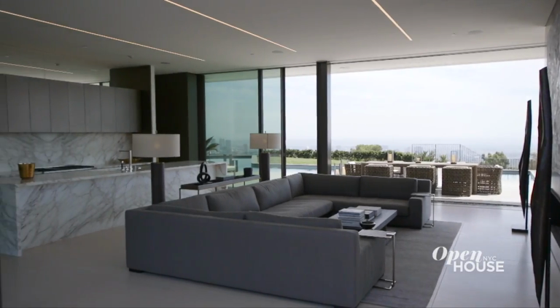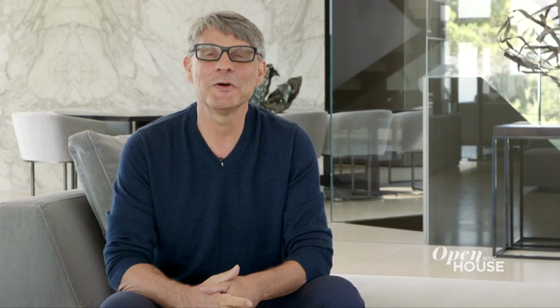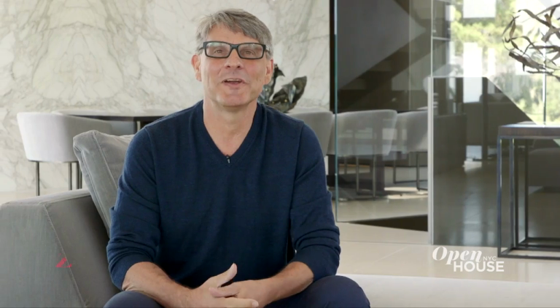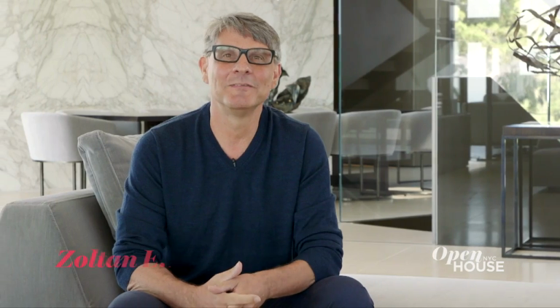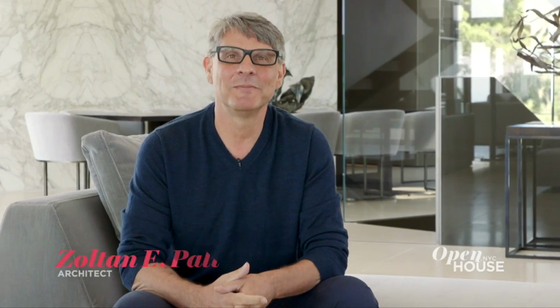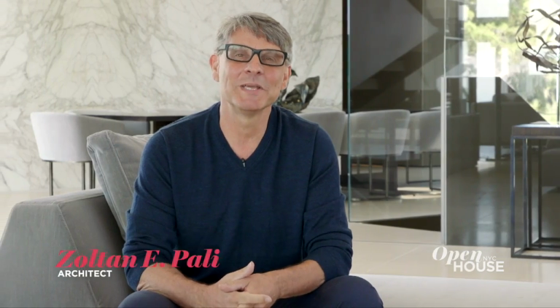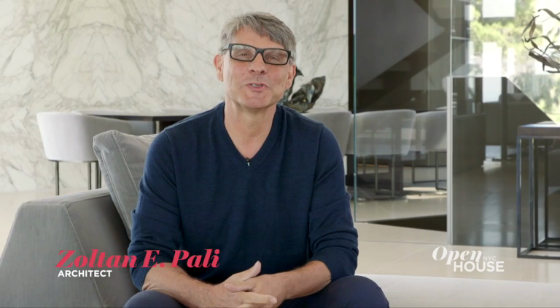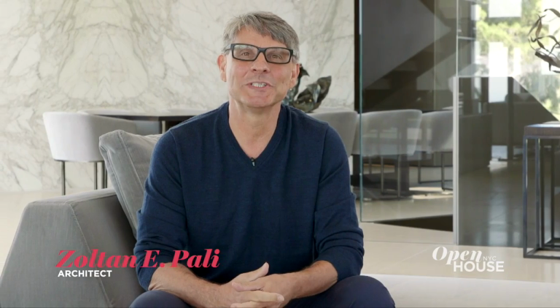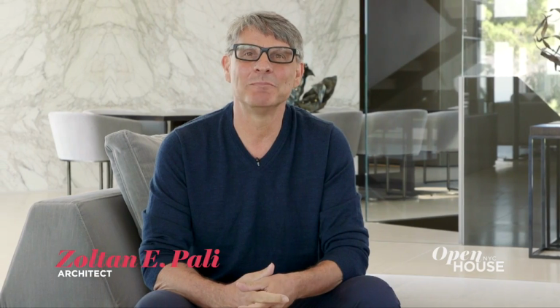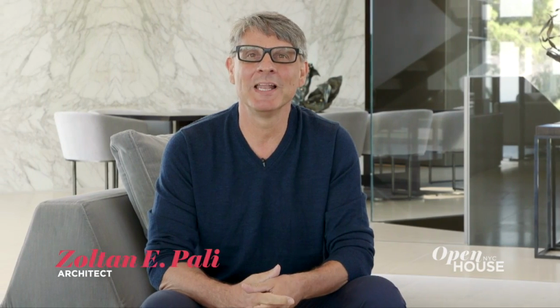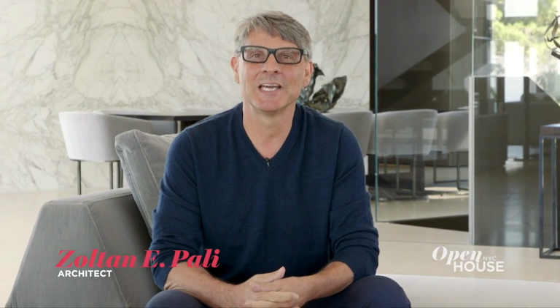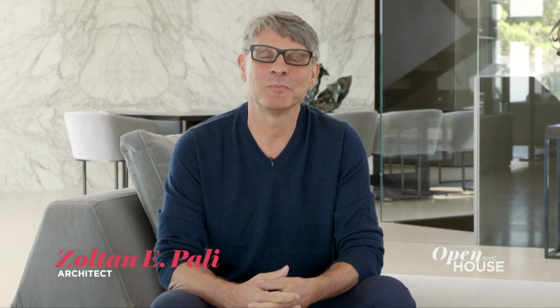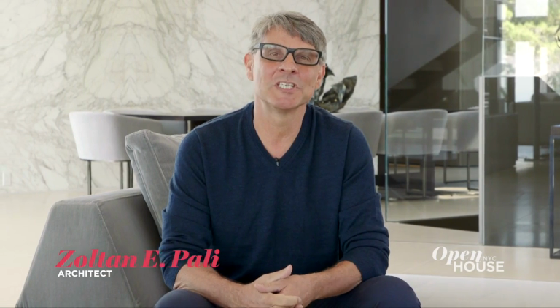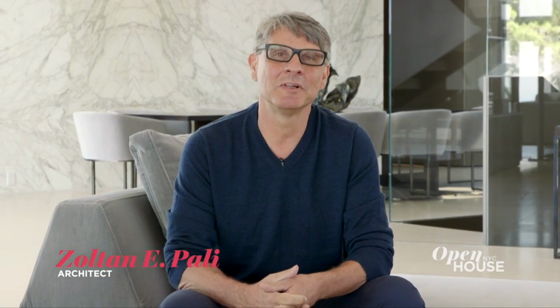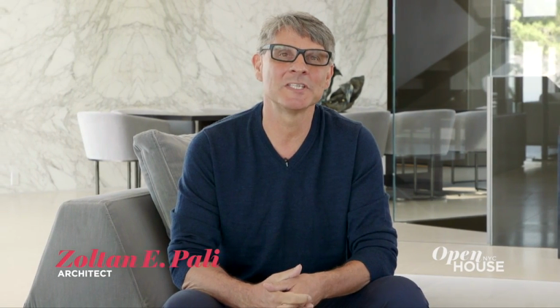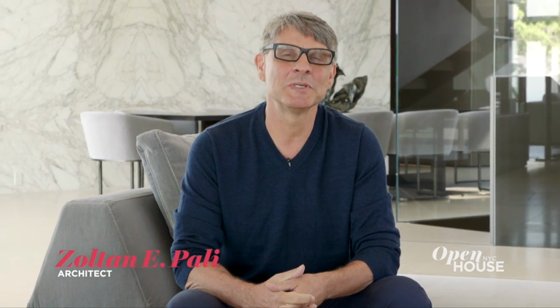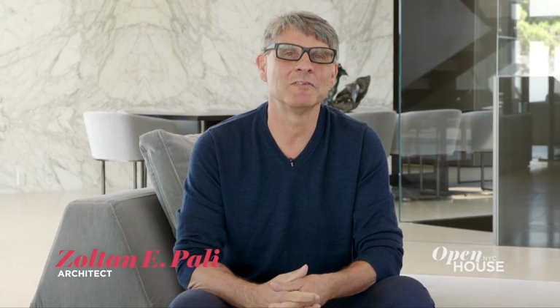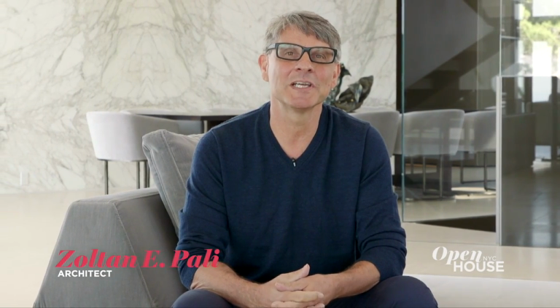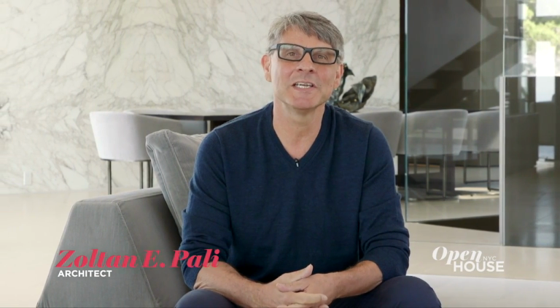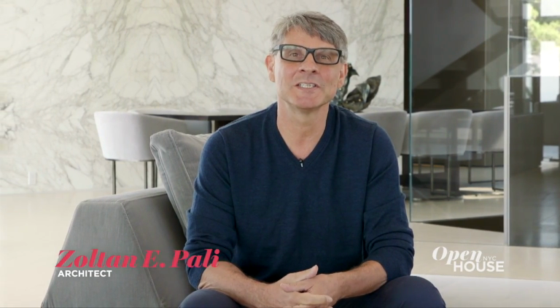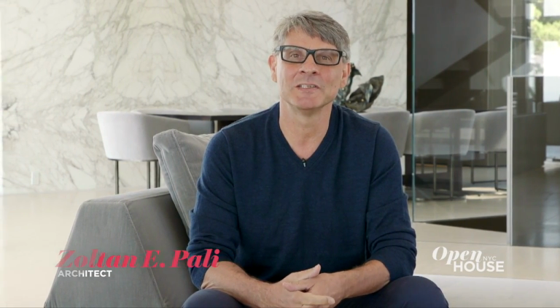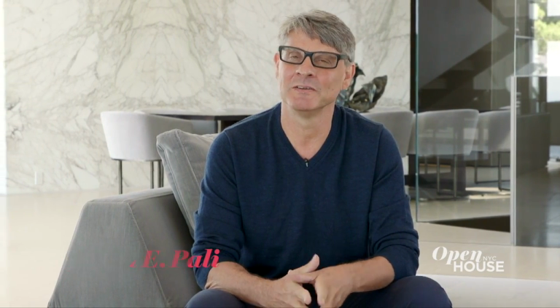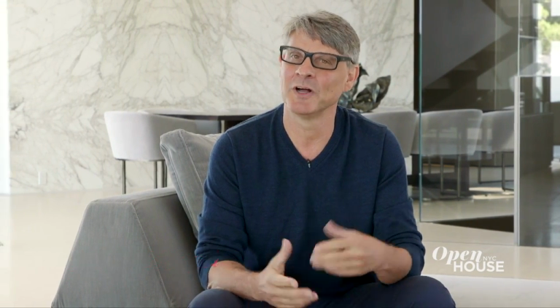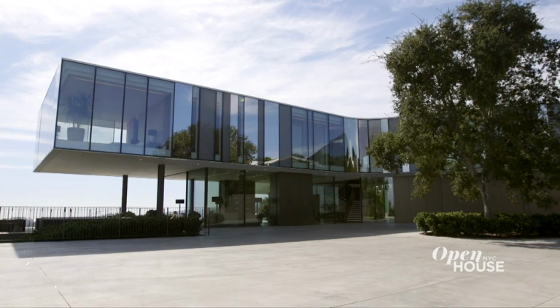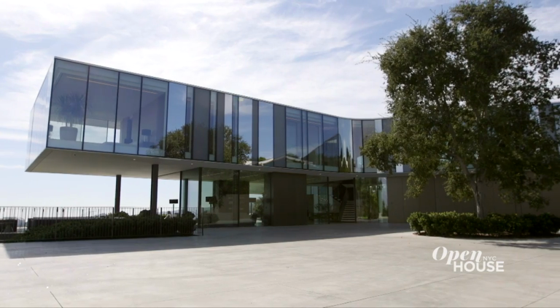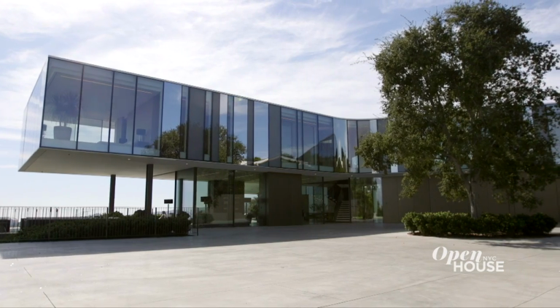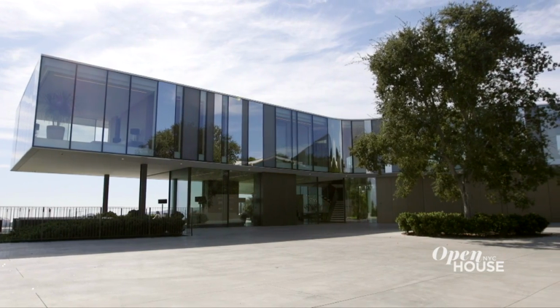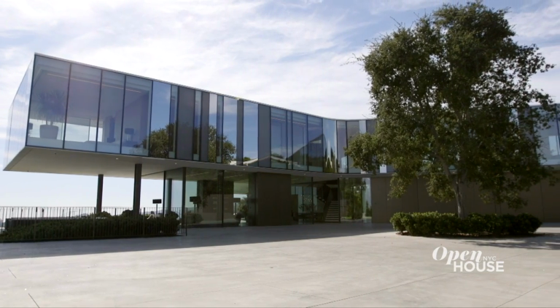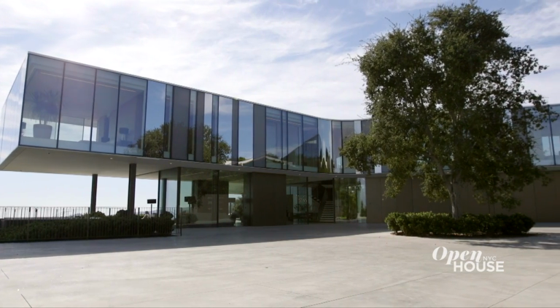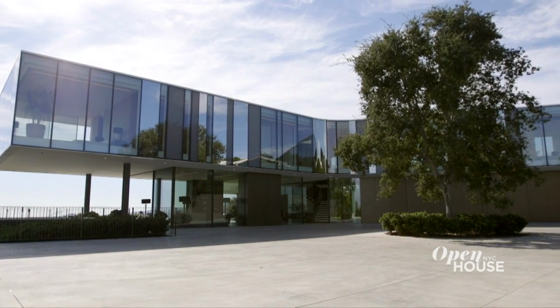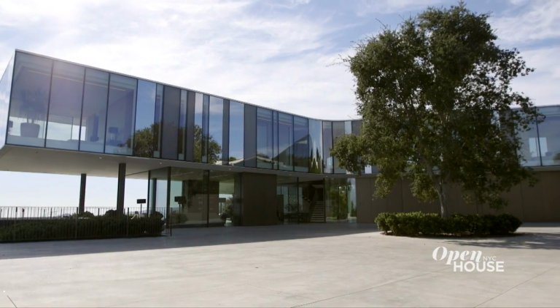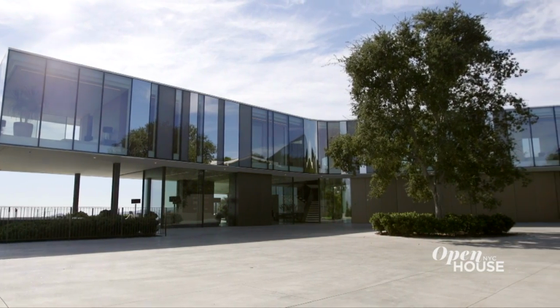Hello there. My name is Zoltan Pali. I am principal of SPF Architects, and welcome to the Orme Road House Project.